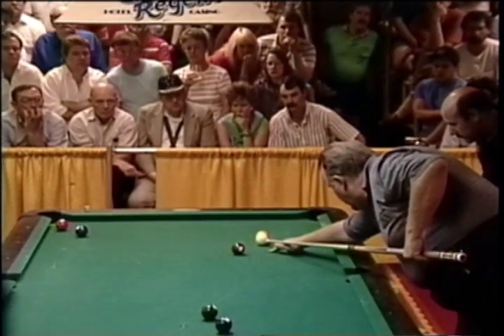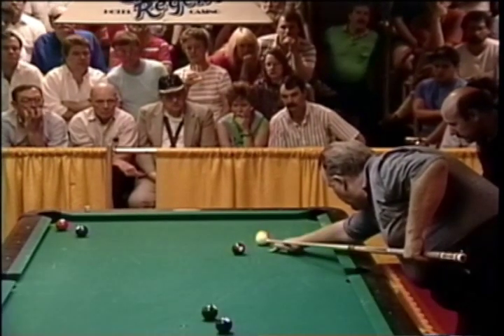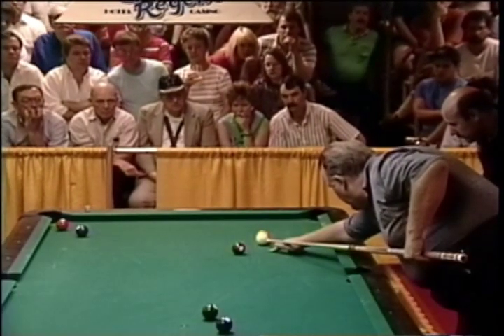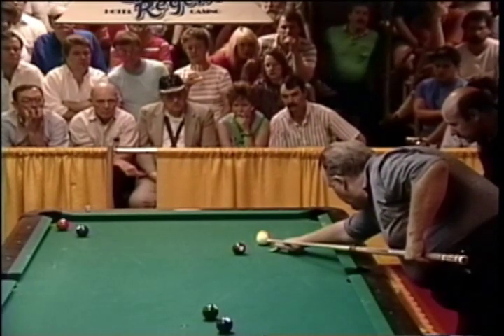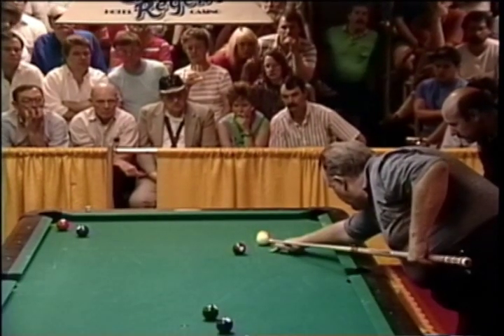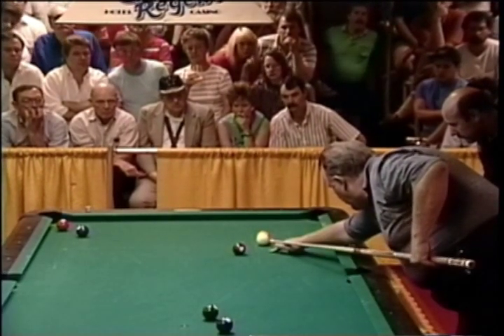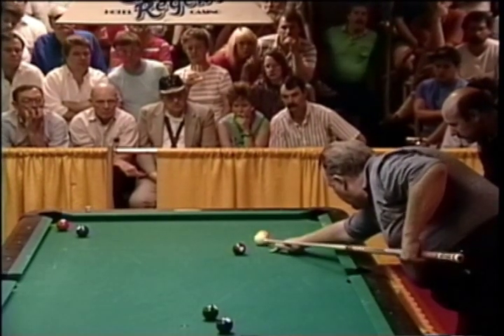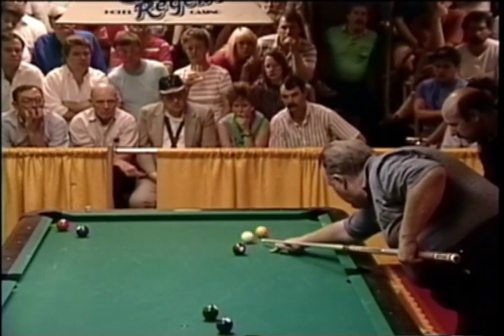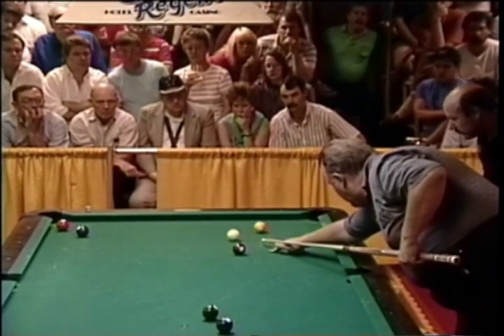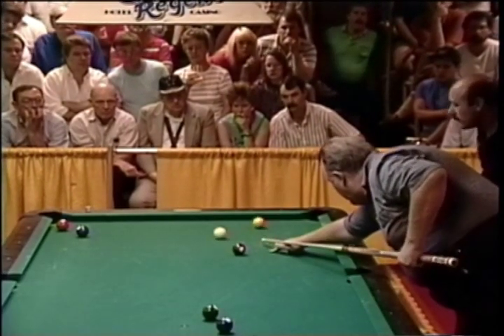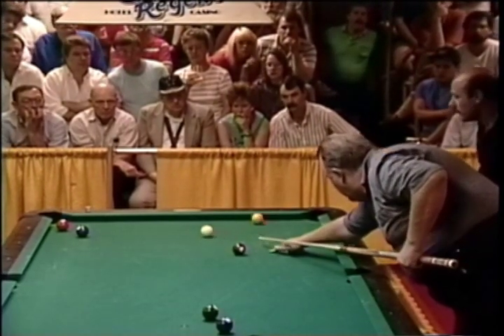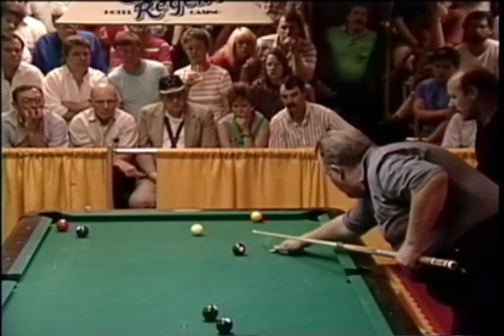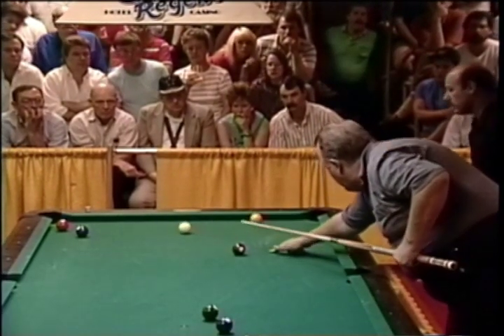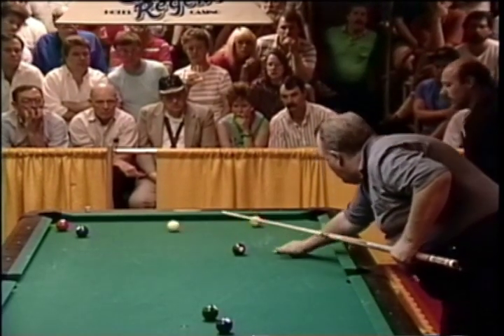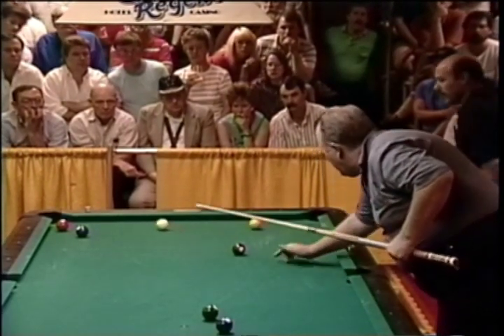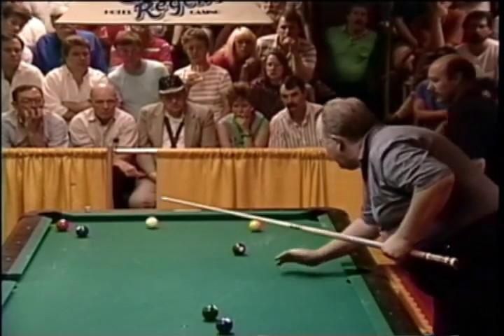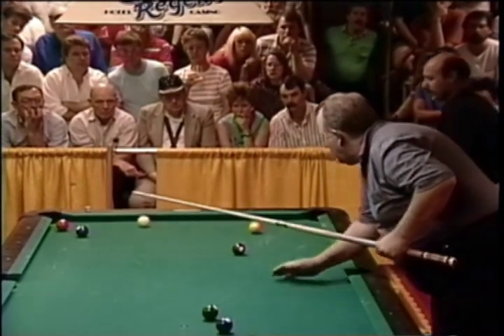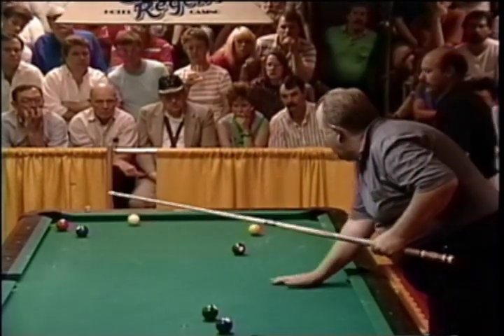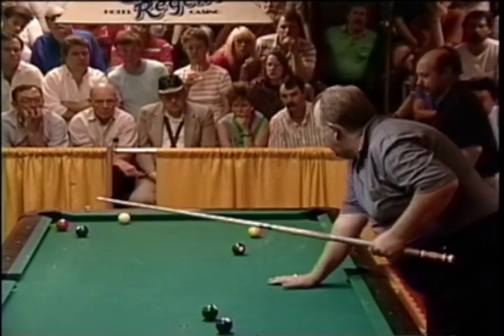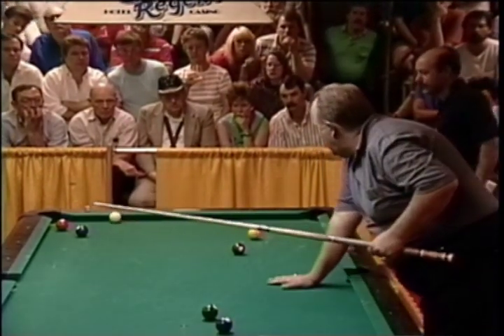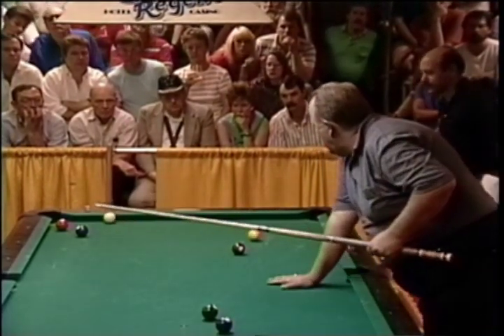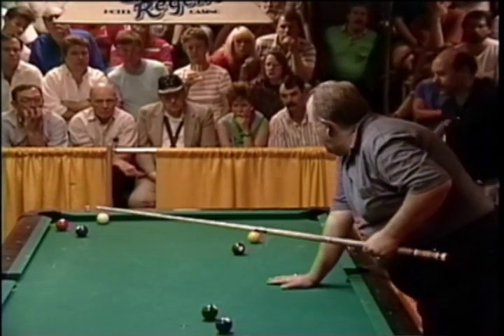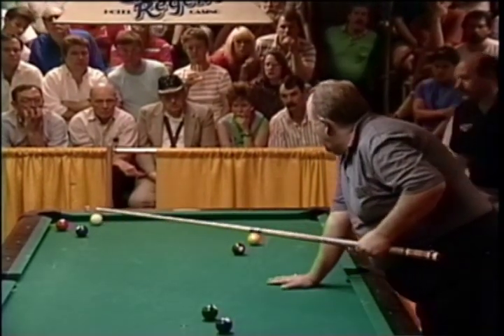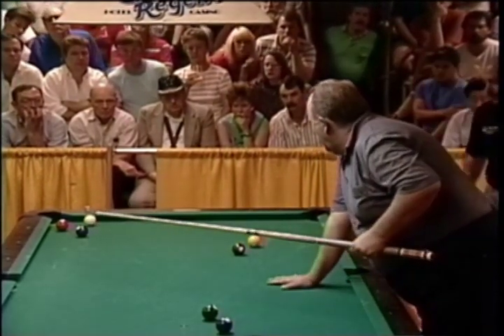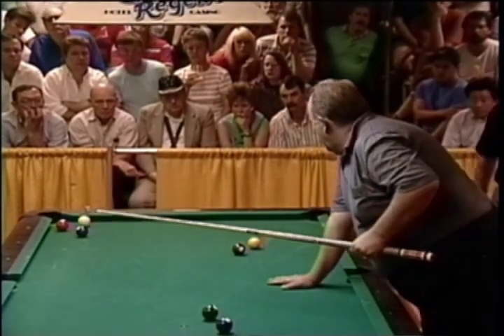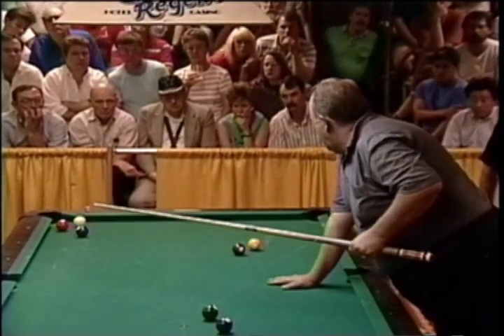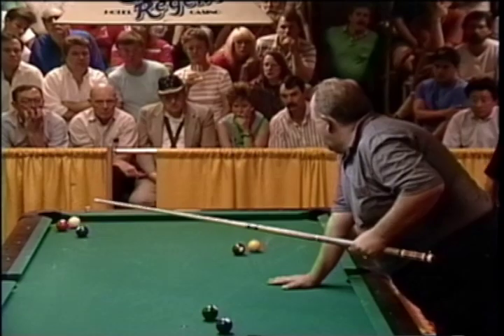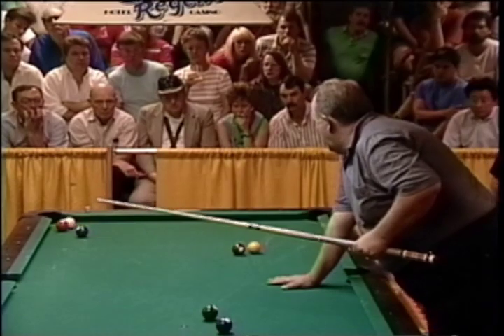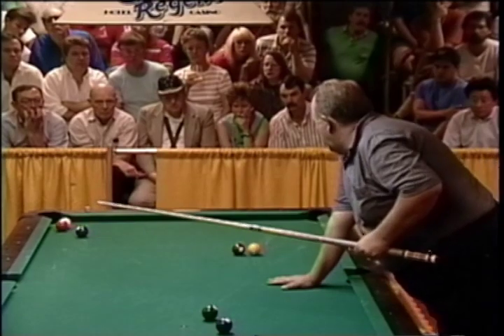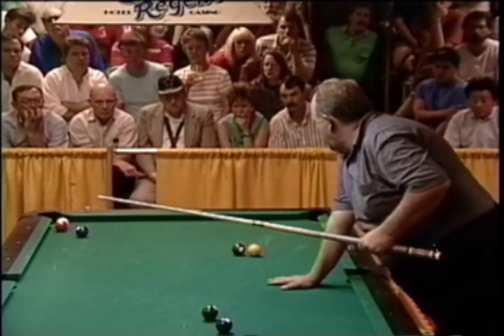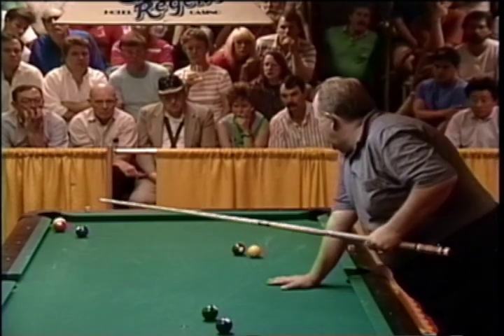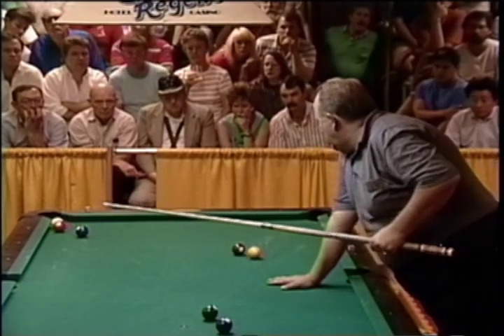He may scratch here — this is a very difficult shot. If he doesn't scratch, he's hit it perfectly.